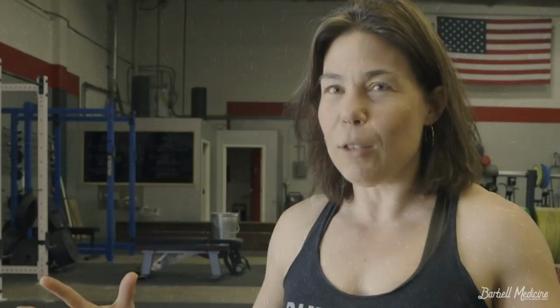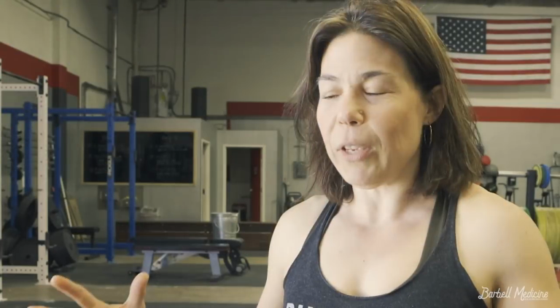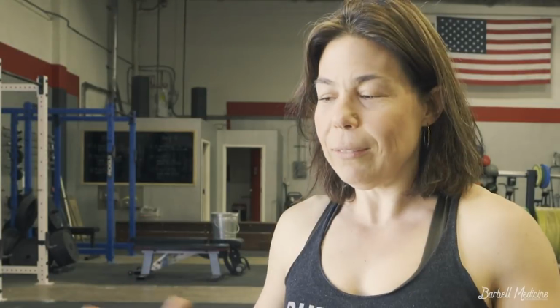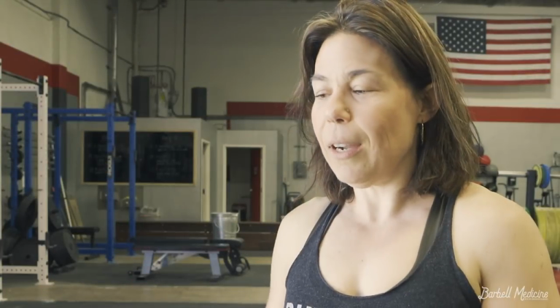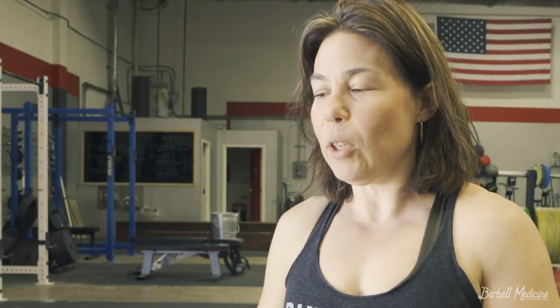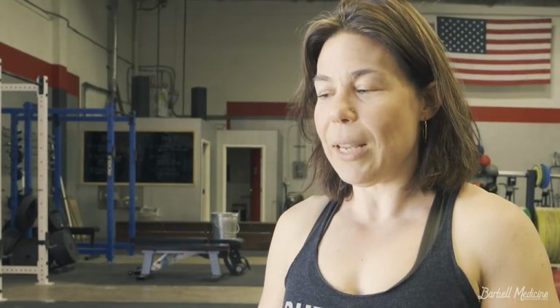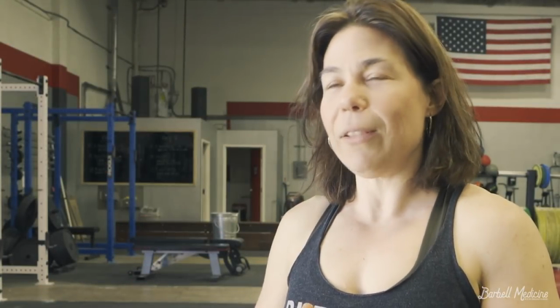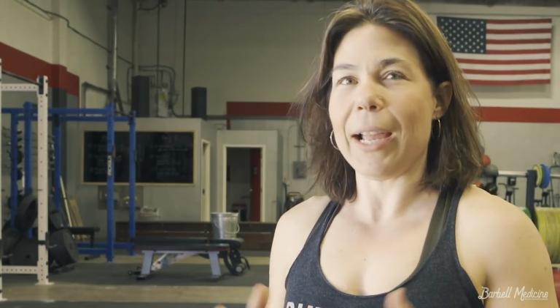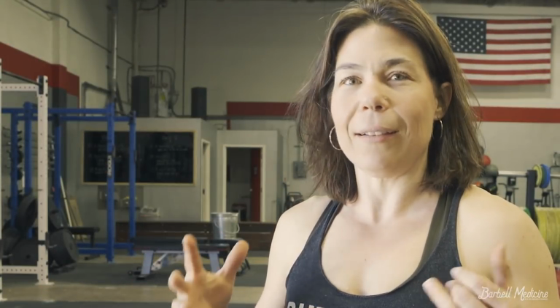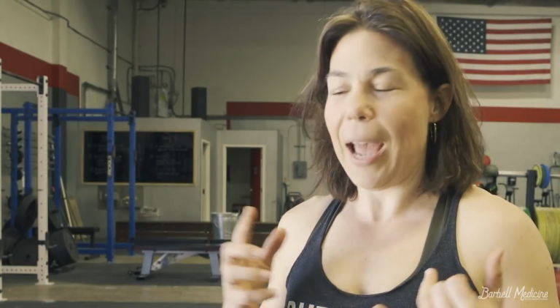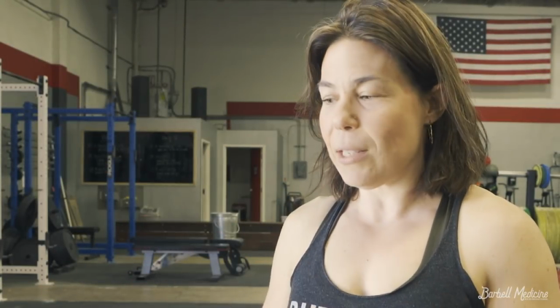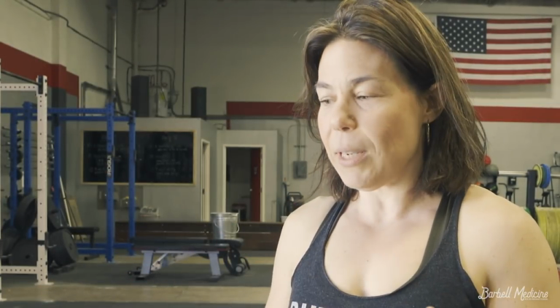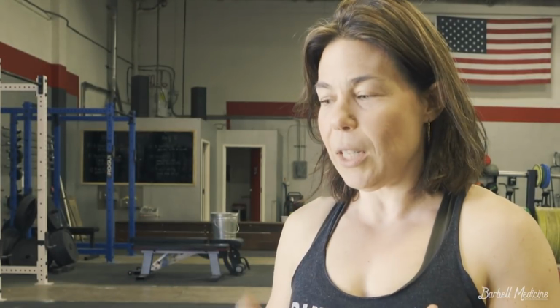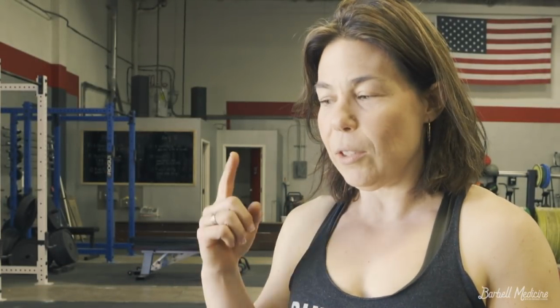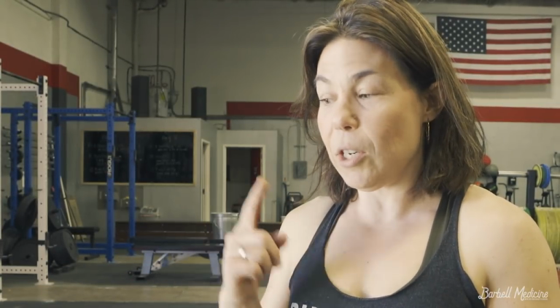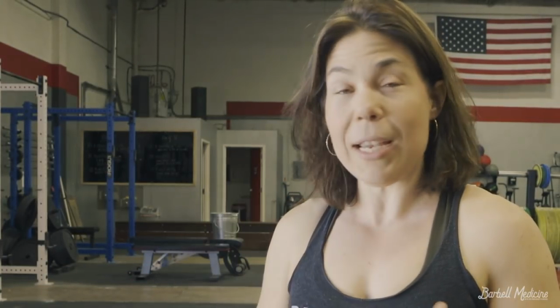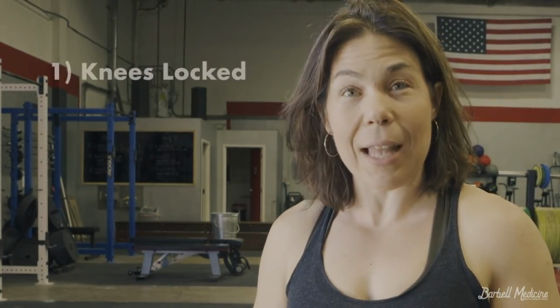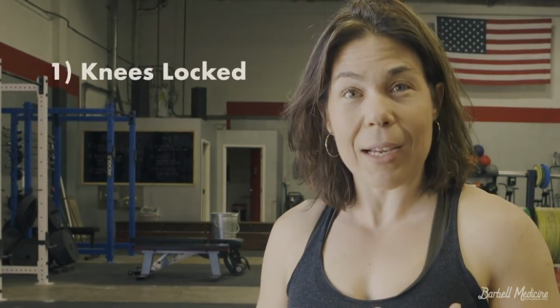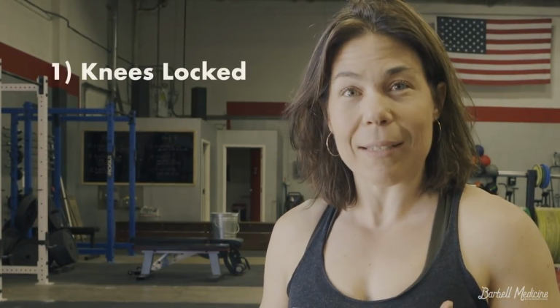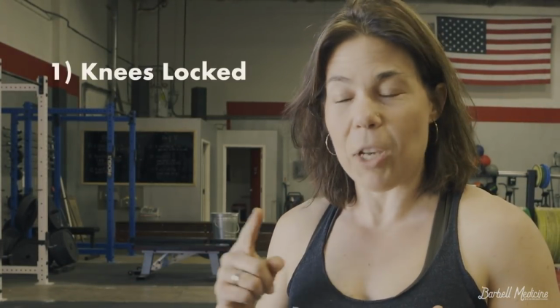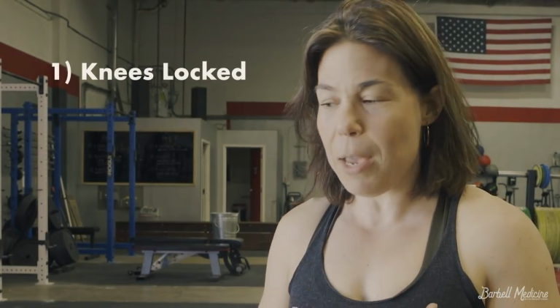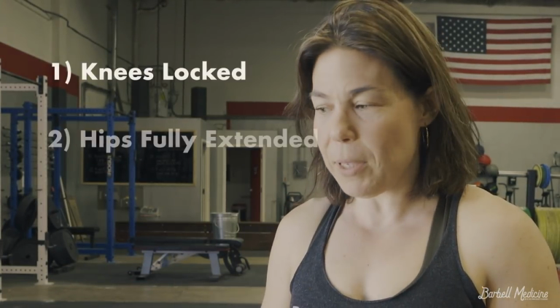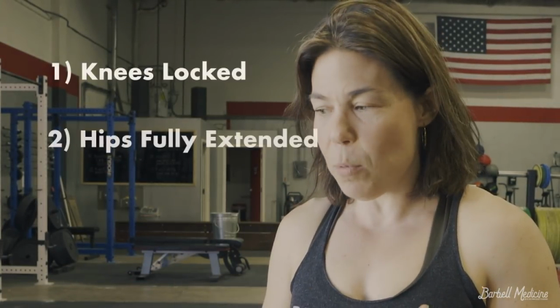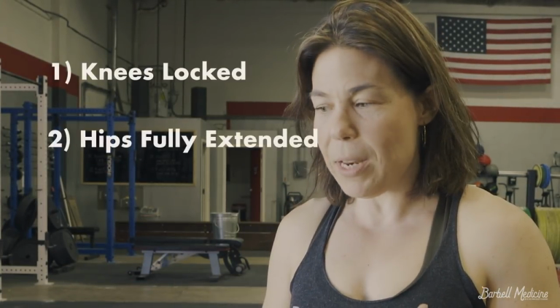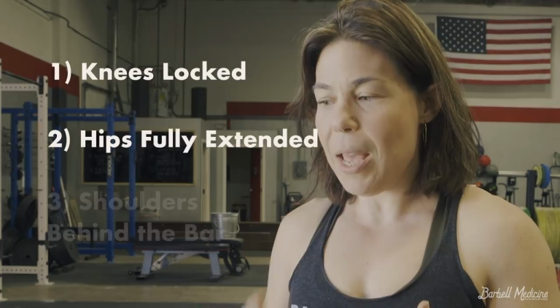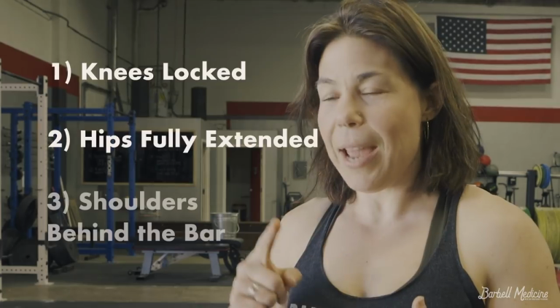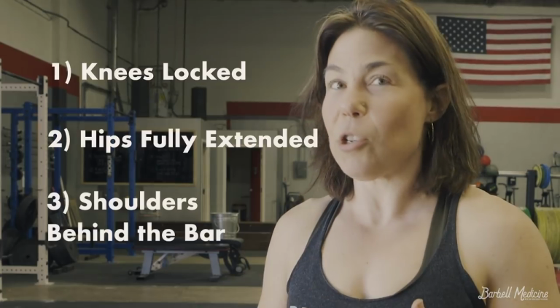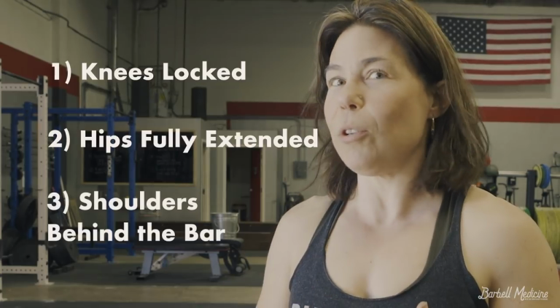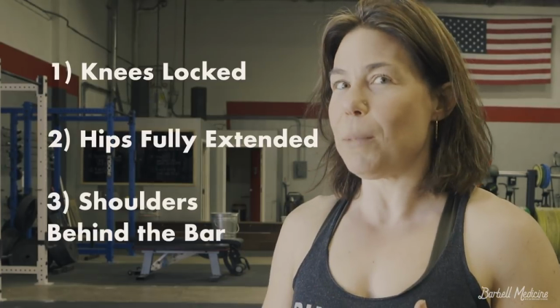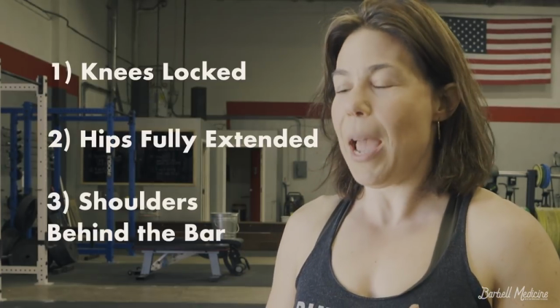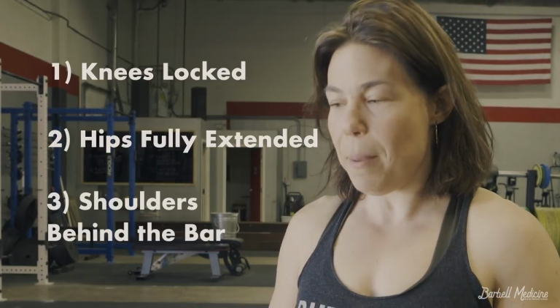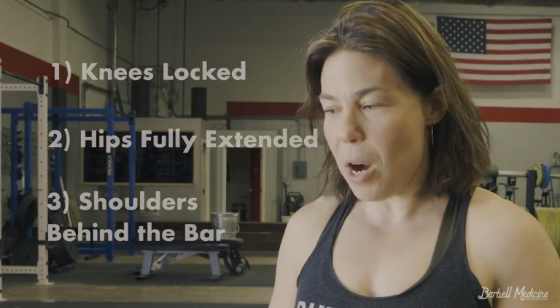Overview: a full deadlift lockout has to include your knees locked, your hips open, and your shoulders behind the bar.